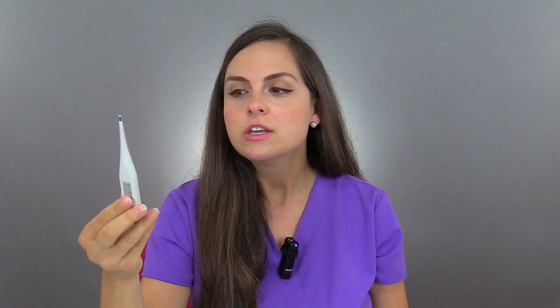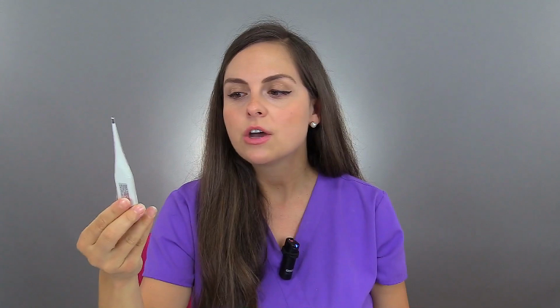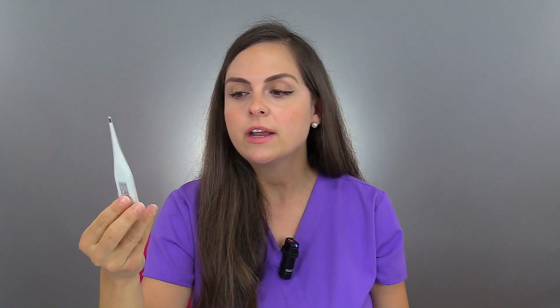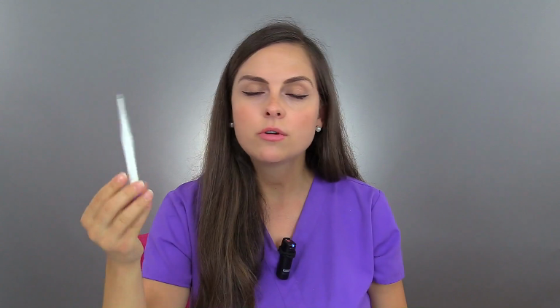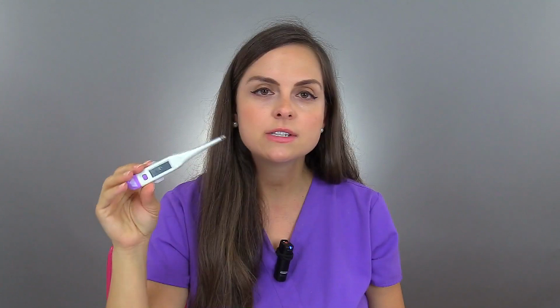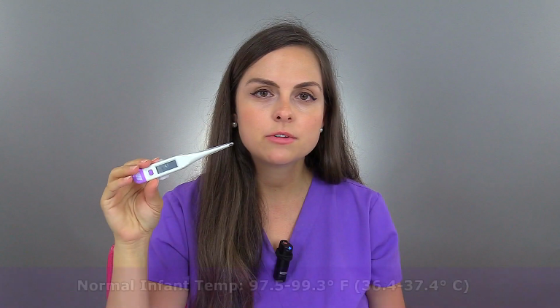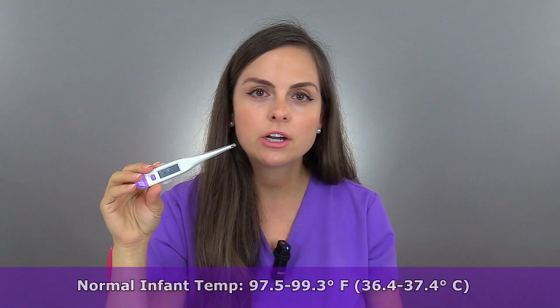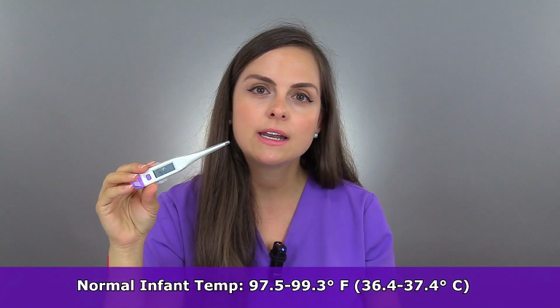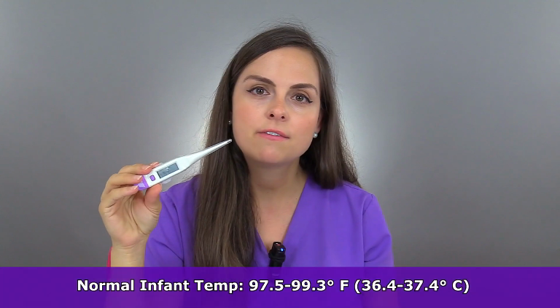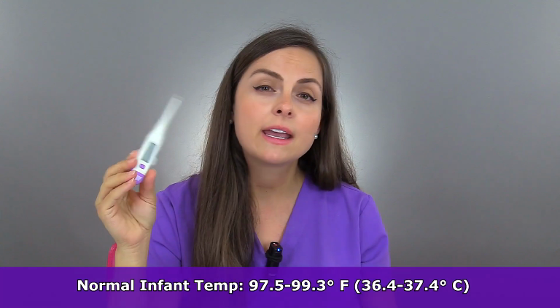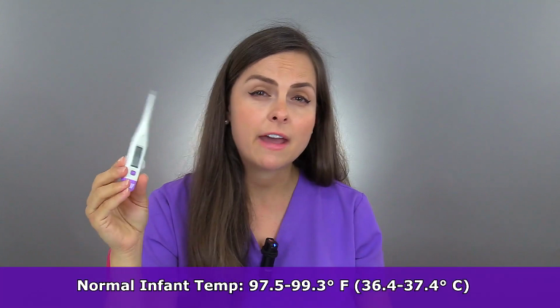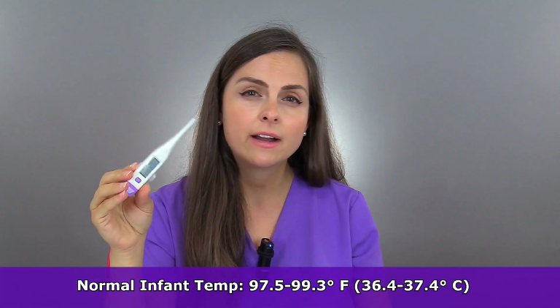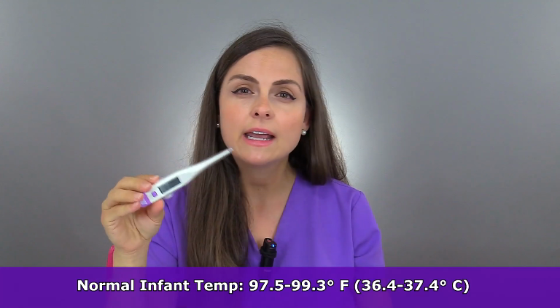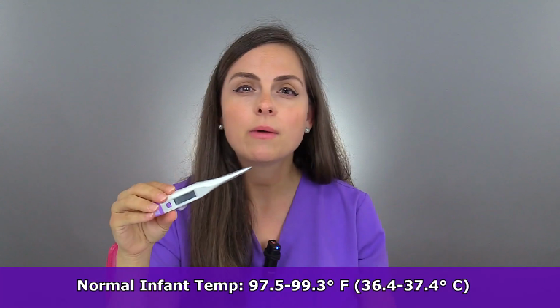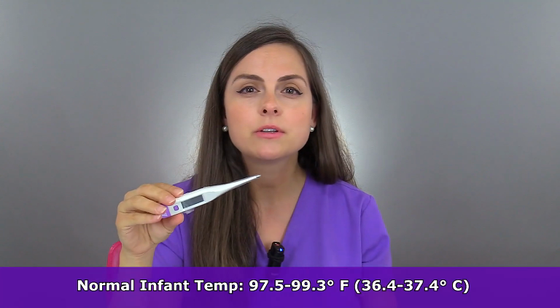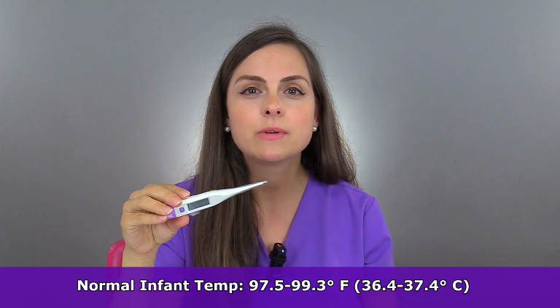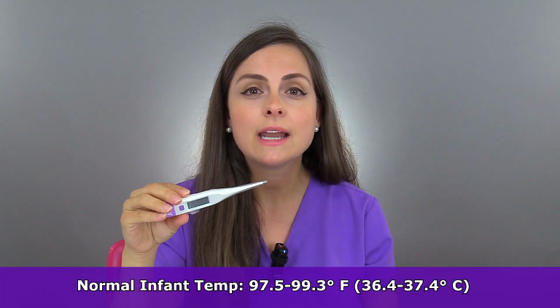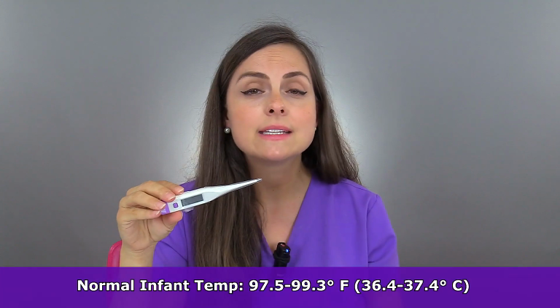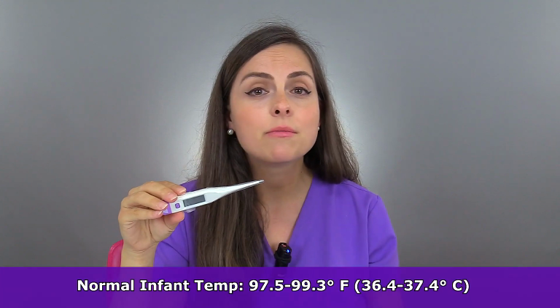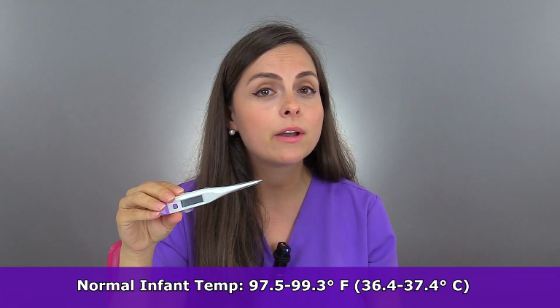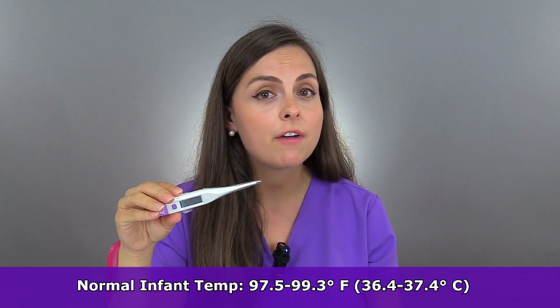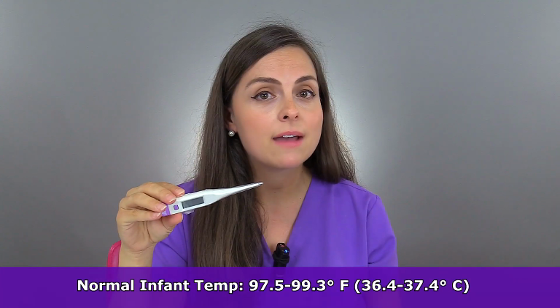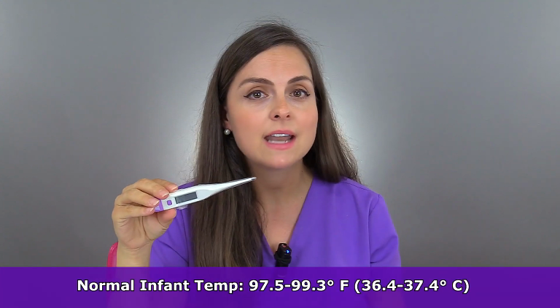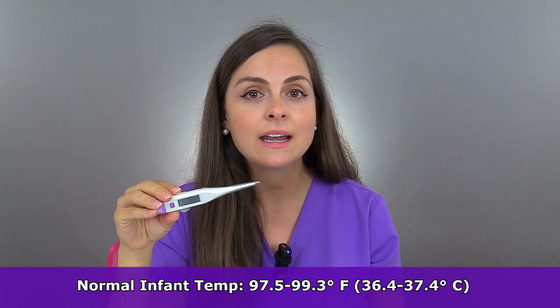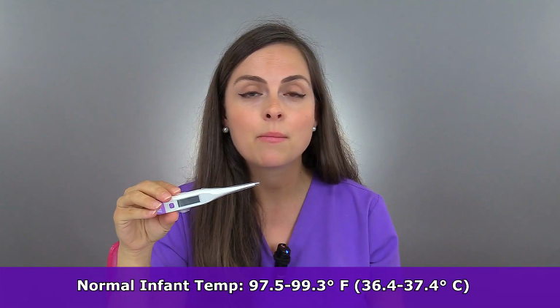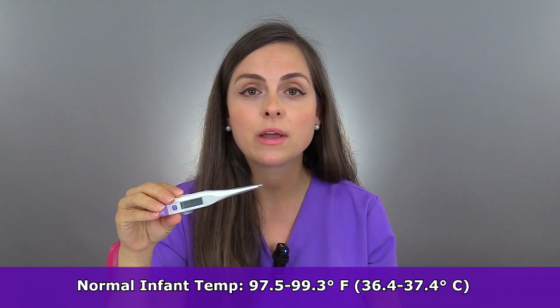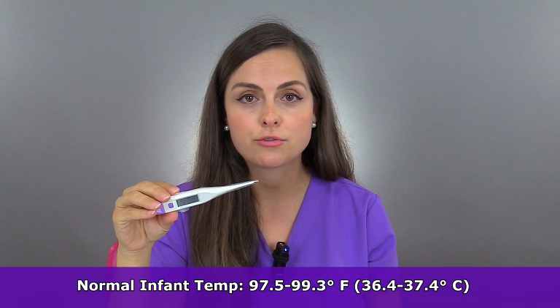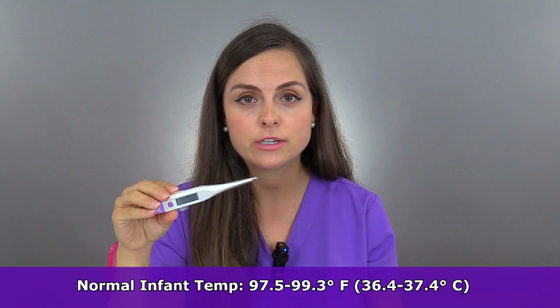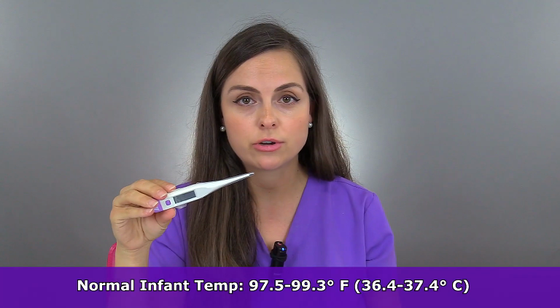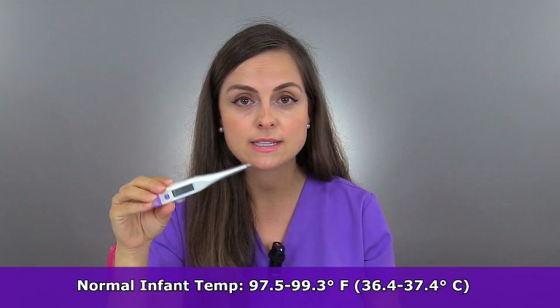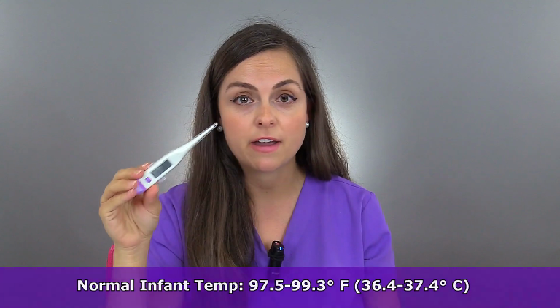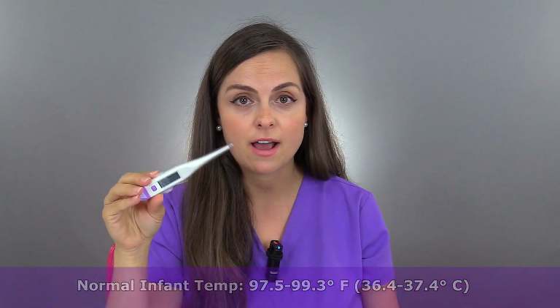A normal temperature in an infant can vary anywhere between 97.5 to 99.3 degrees Fahrenheit.